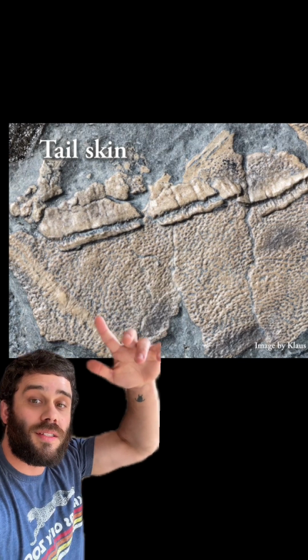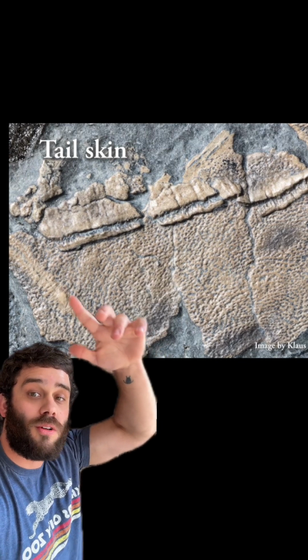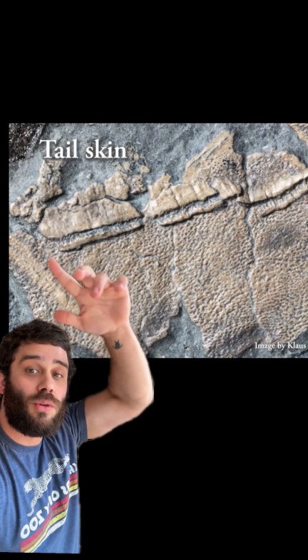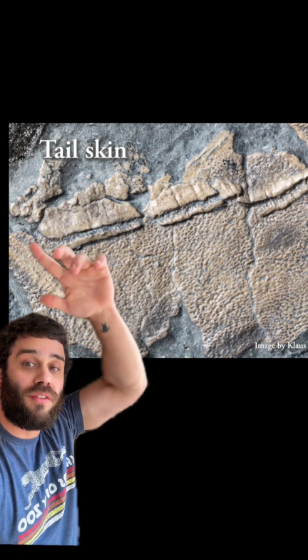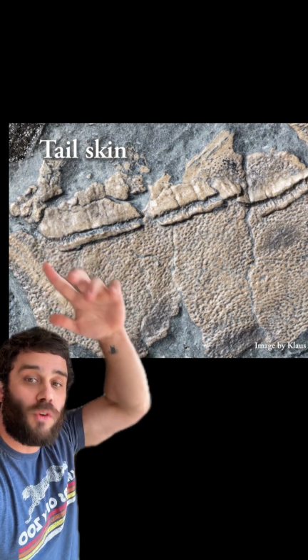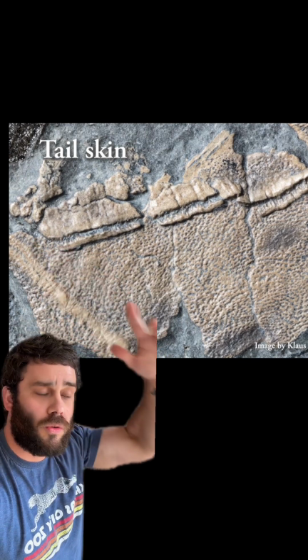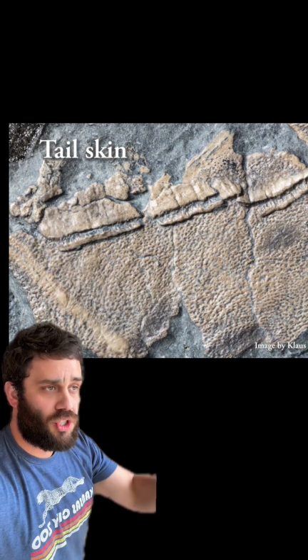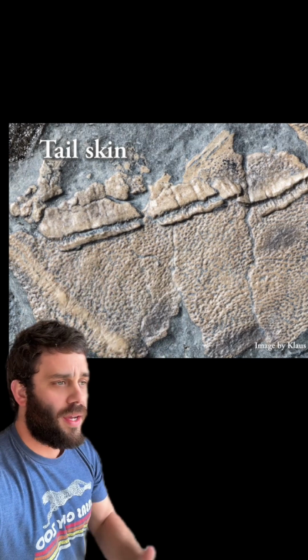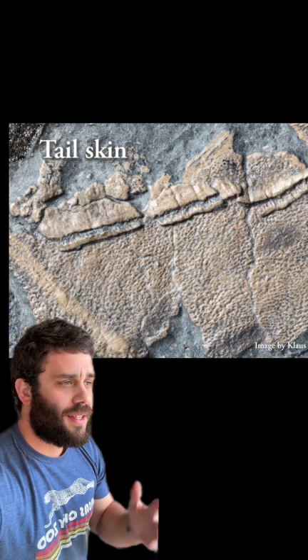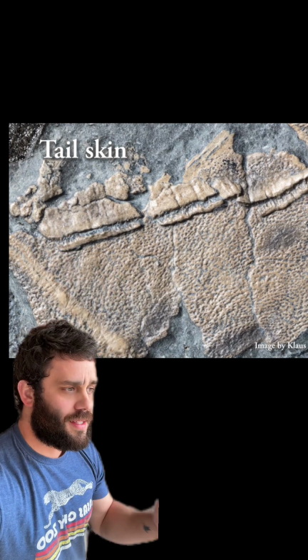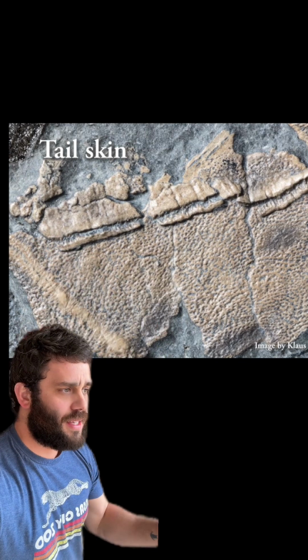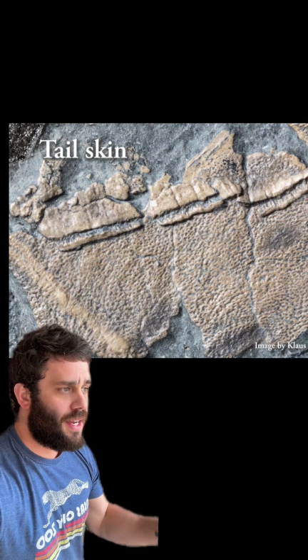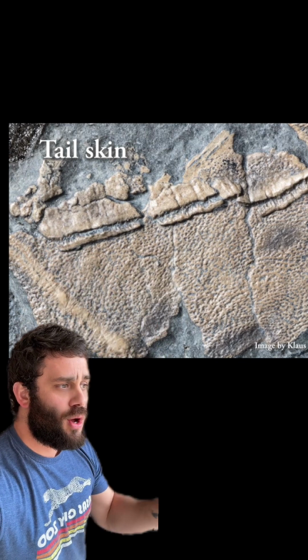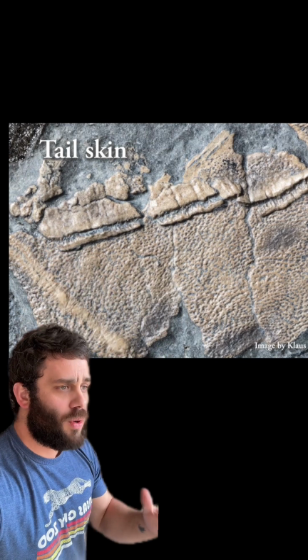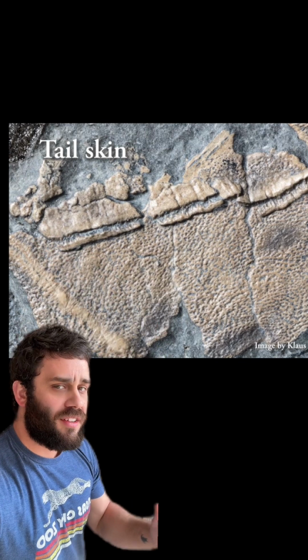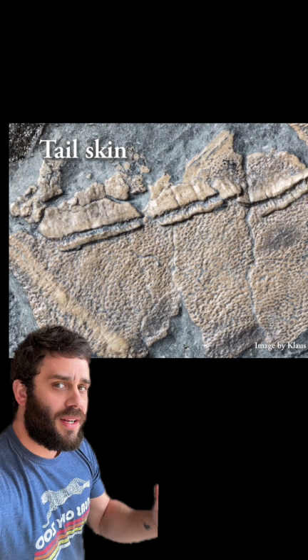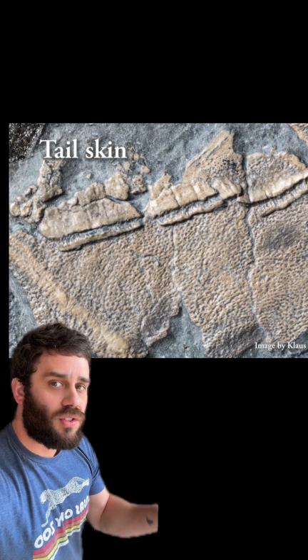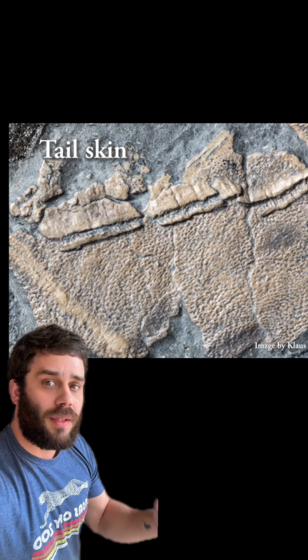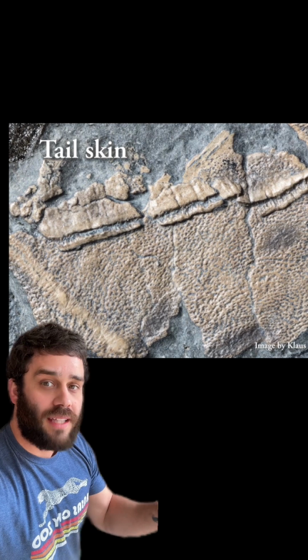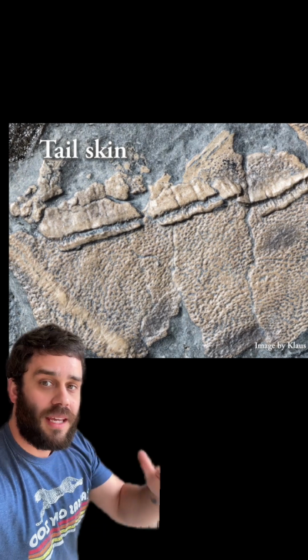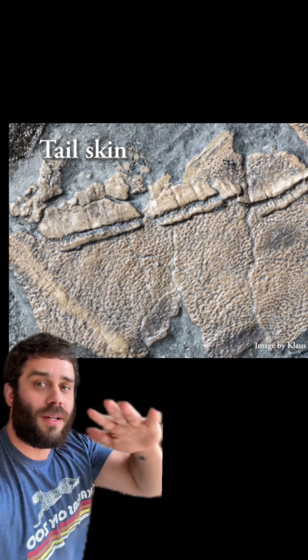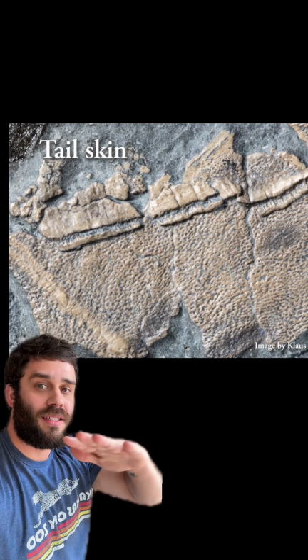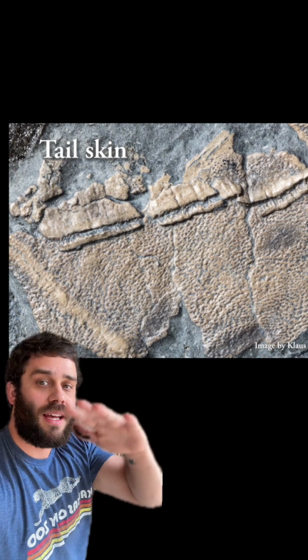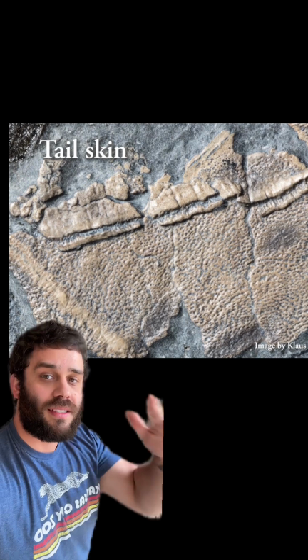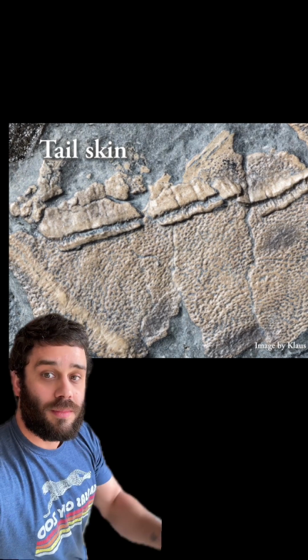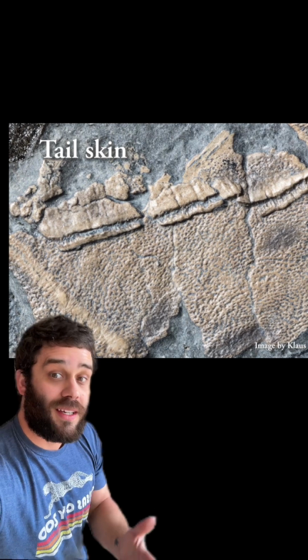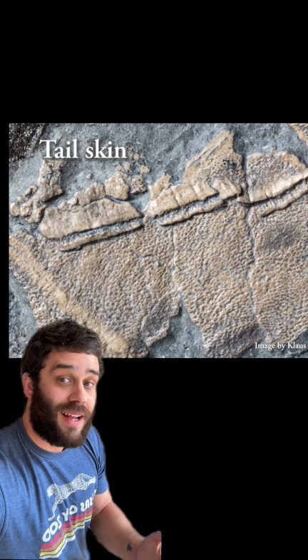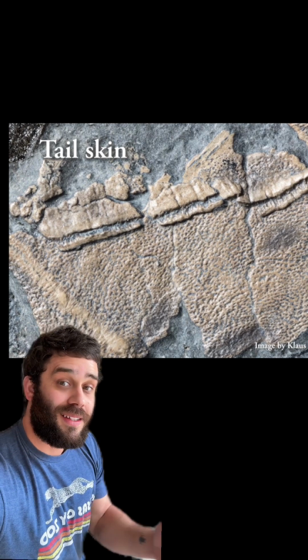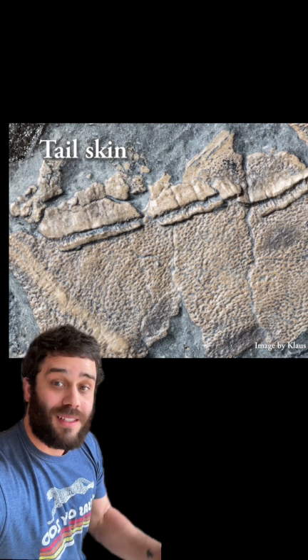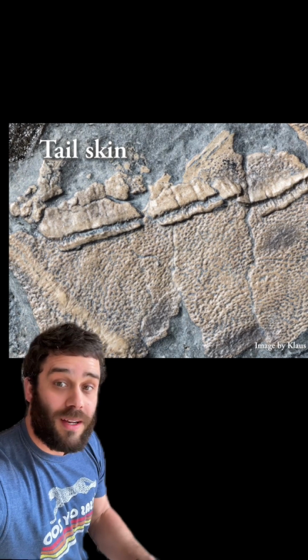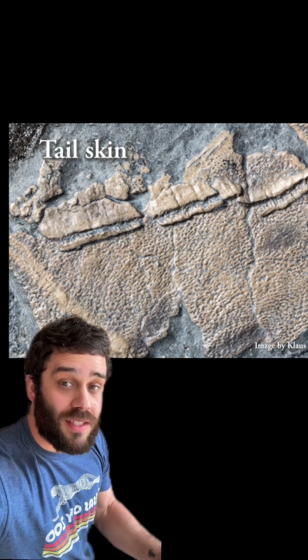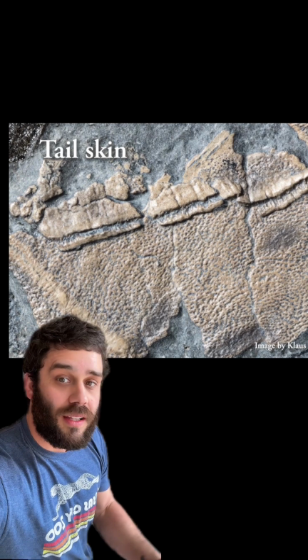There is also a fold showing that this skin wouldn't have been extremely tight, but instead it seems like it had a decent amount of skin there.